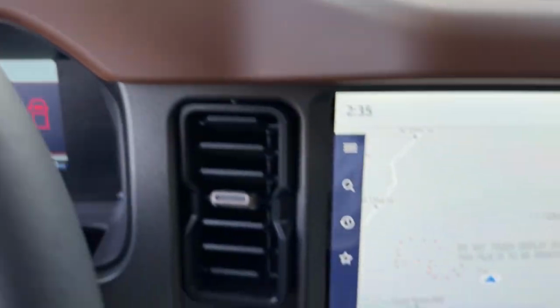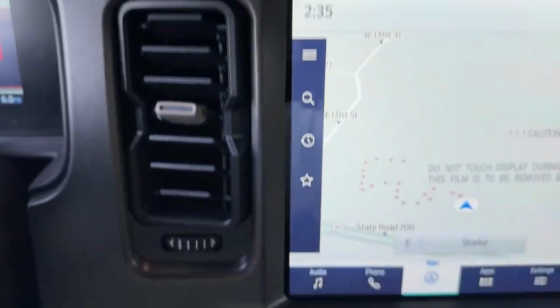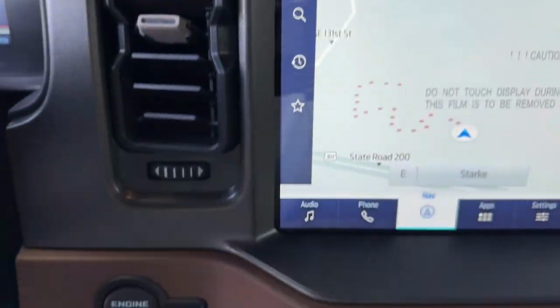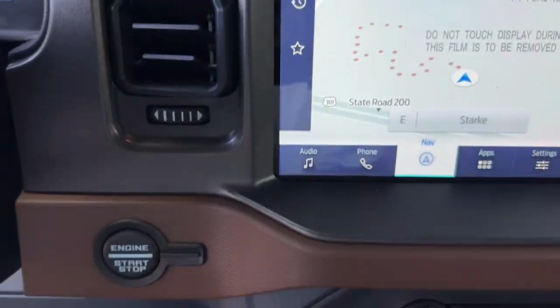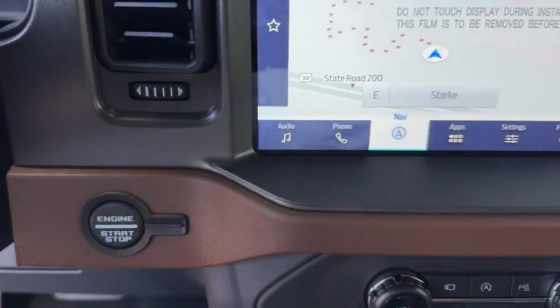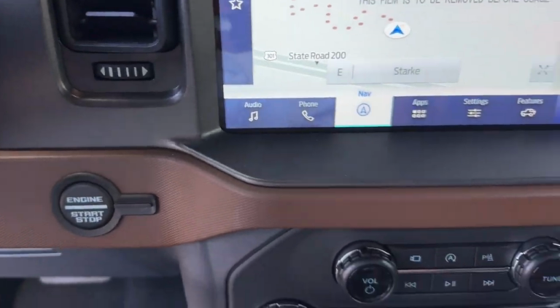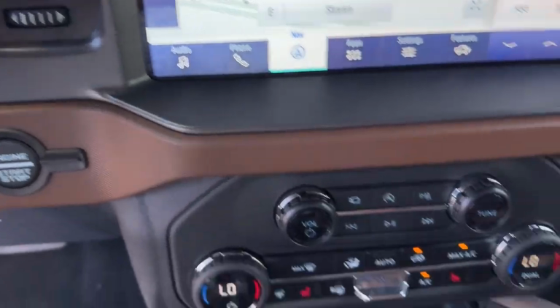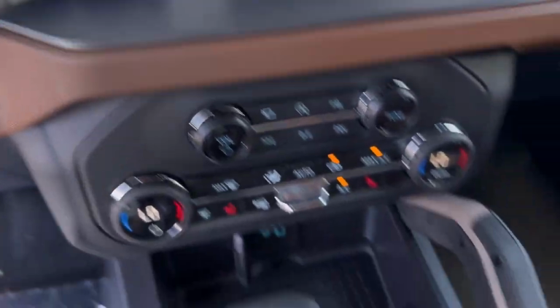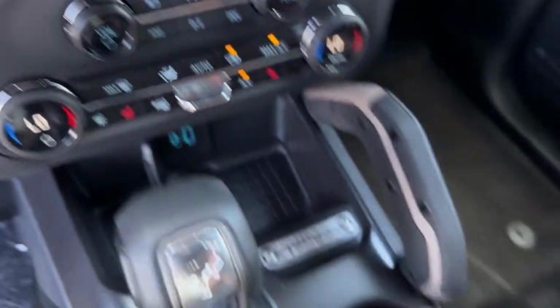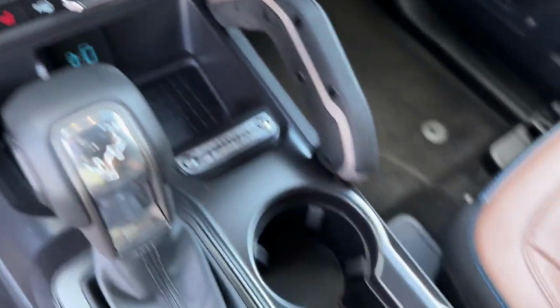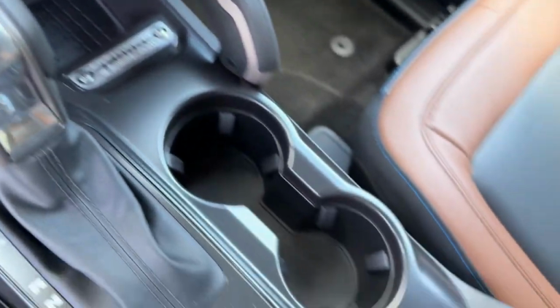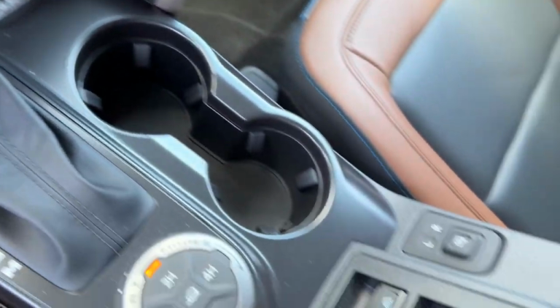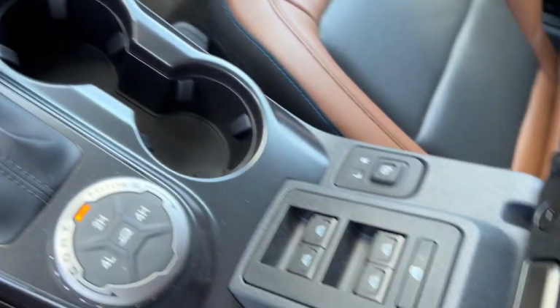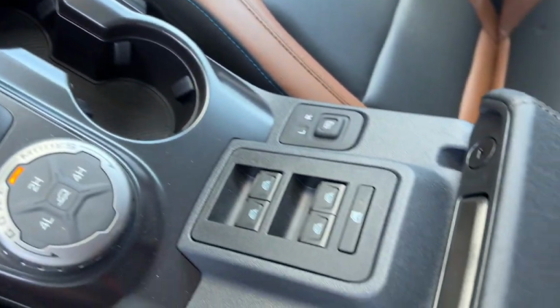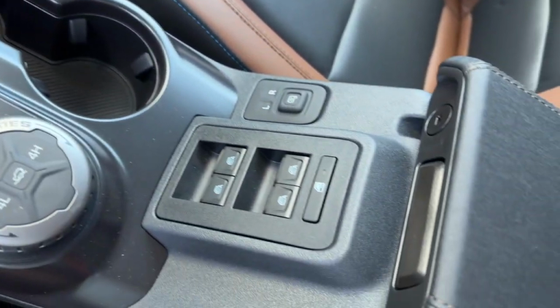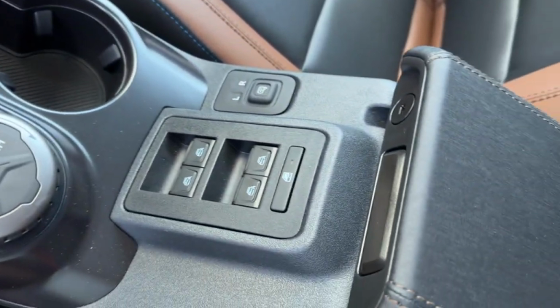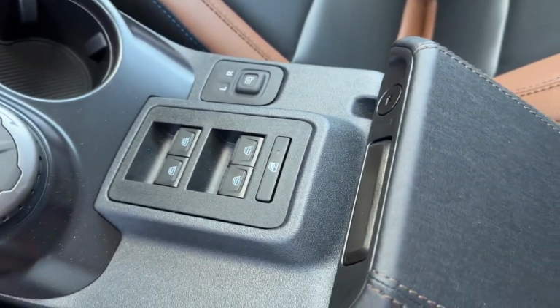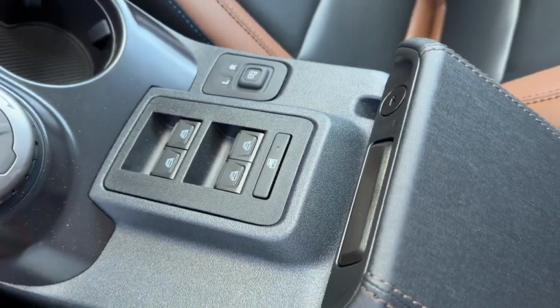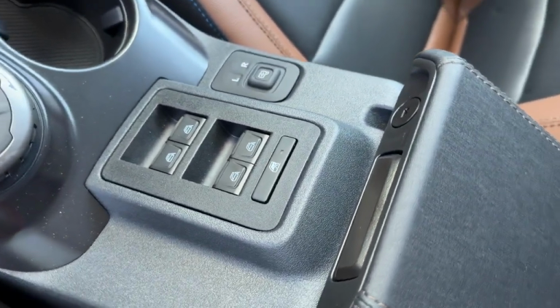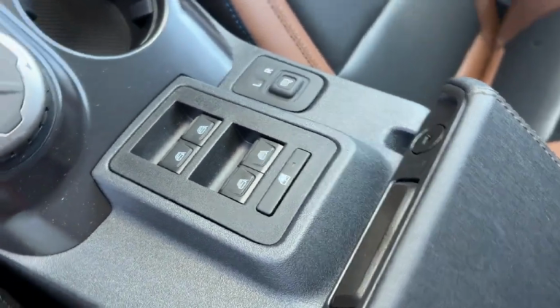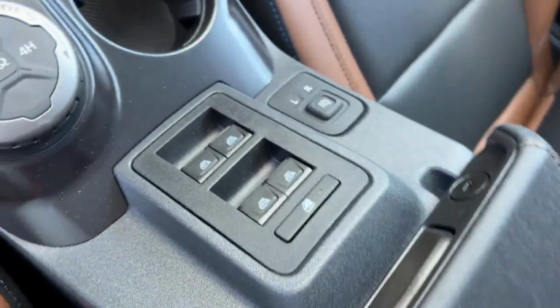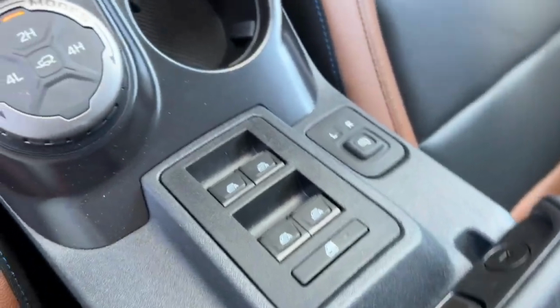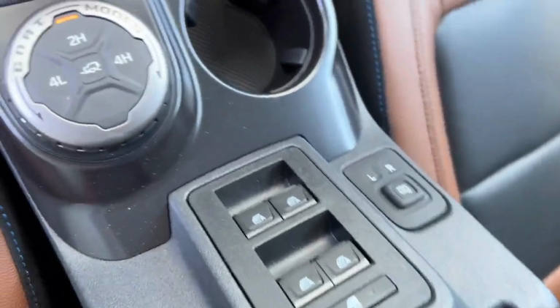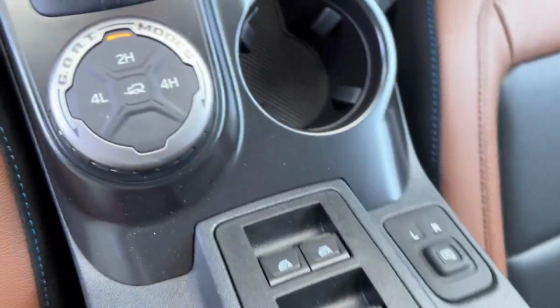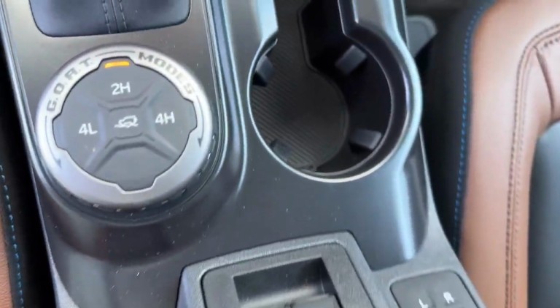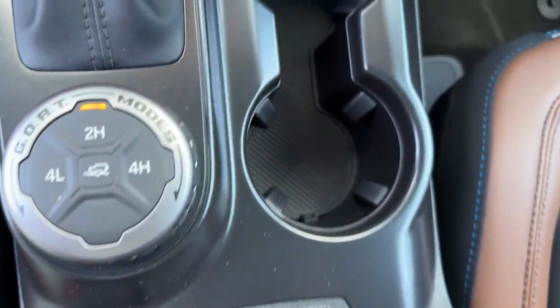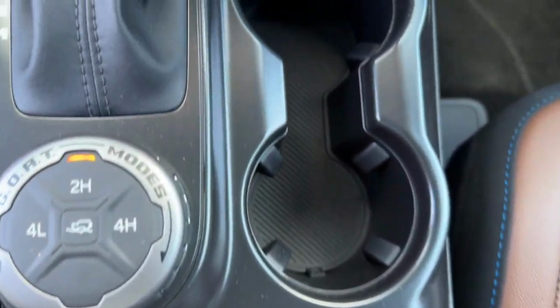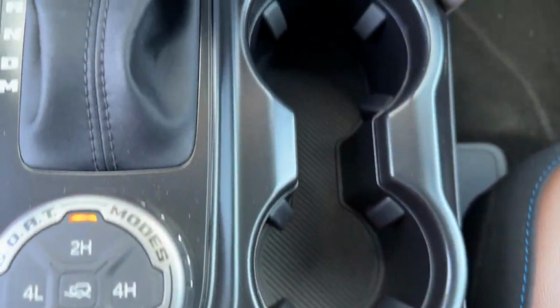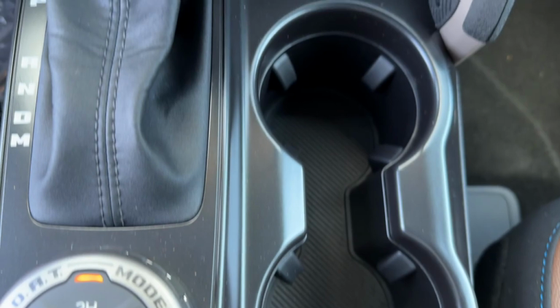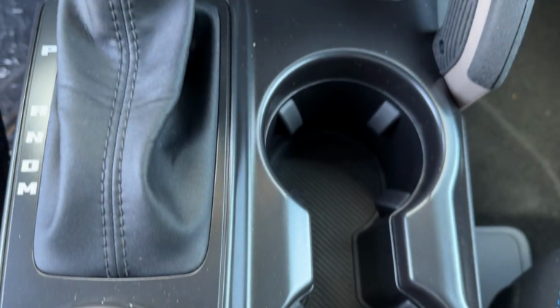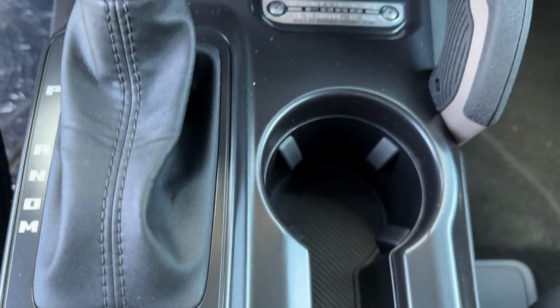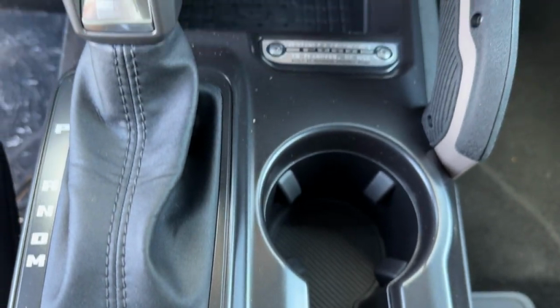Premium sound system, heated mirrors, adaptive cruise control, and satellite radio.